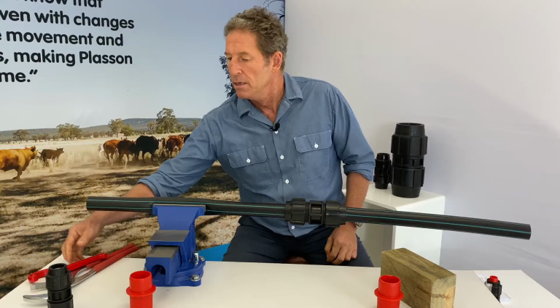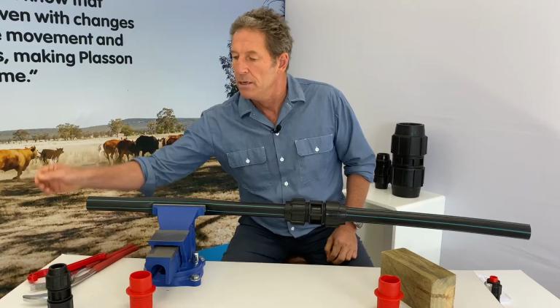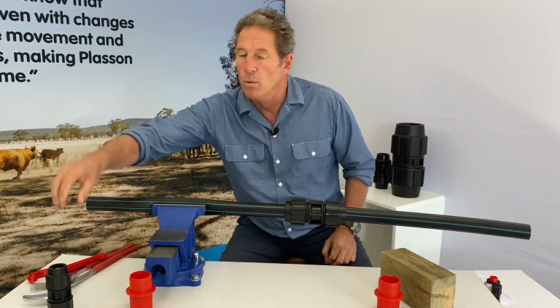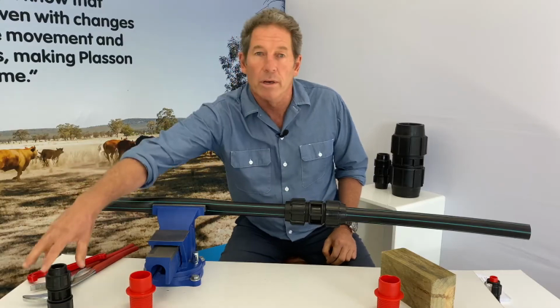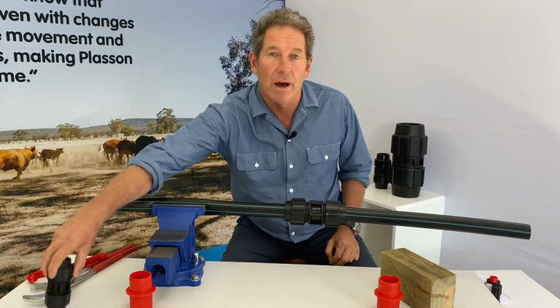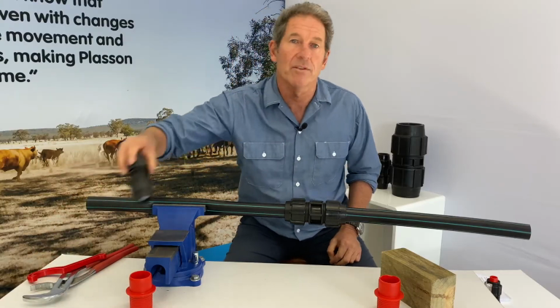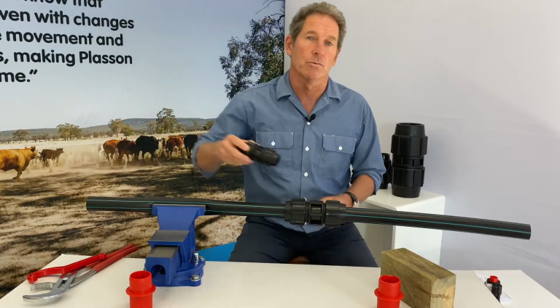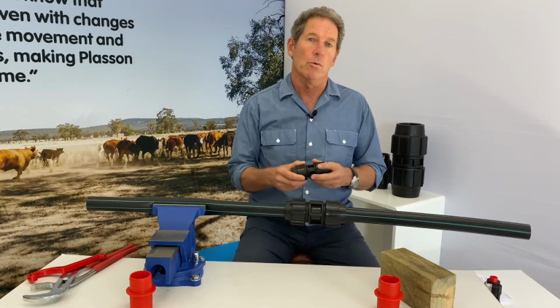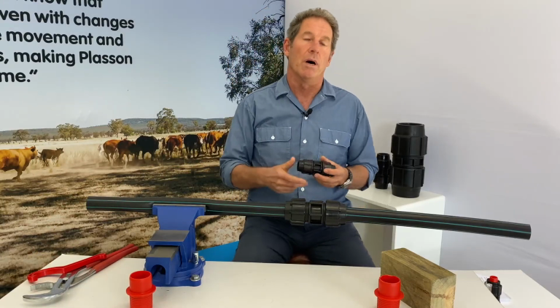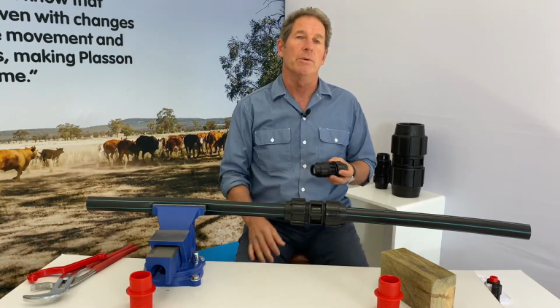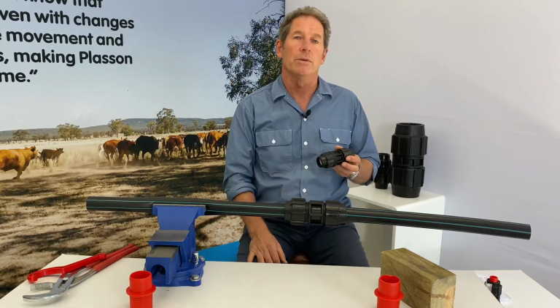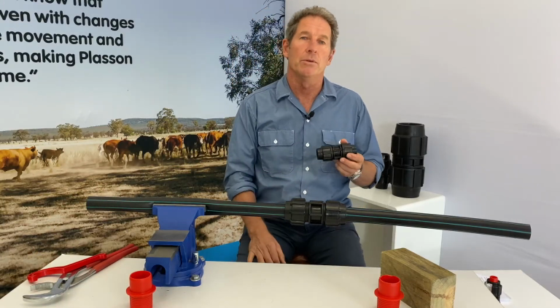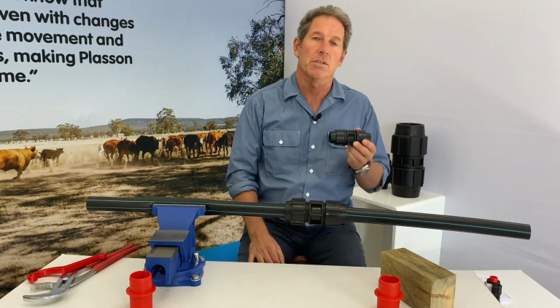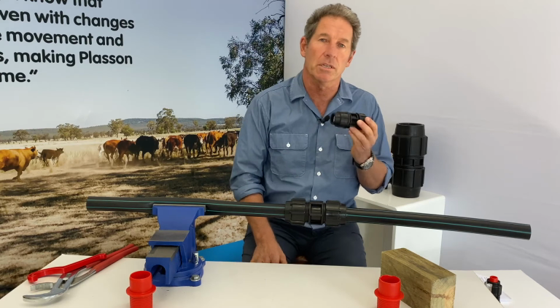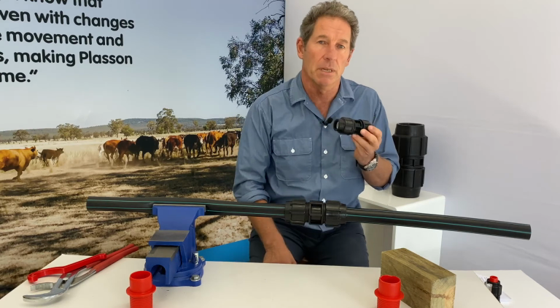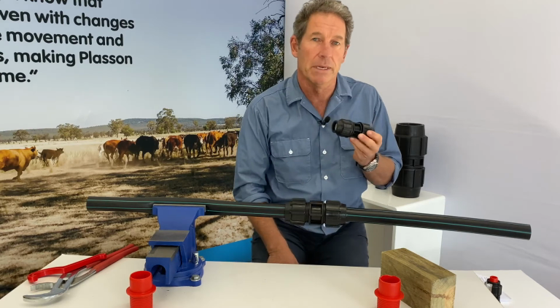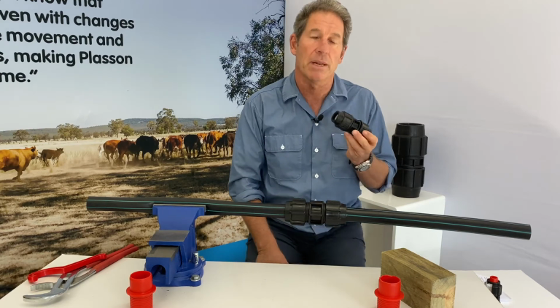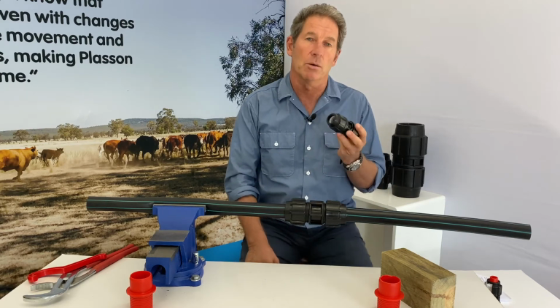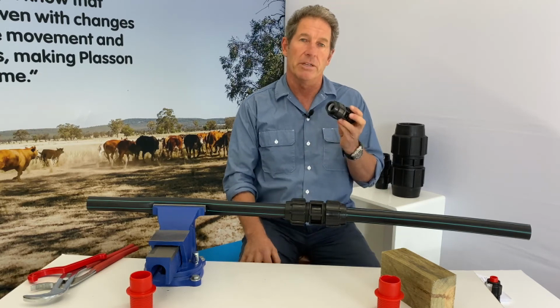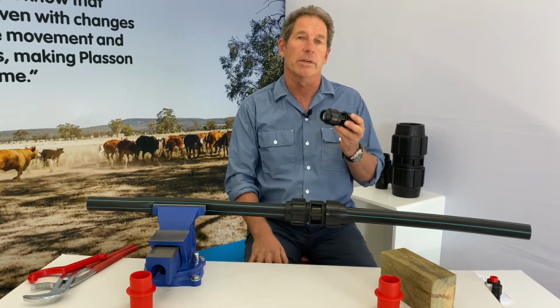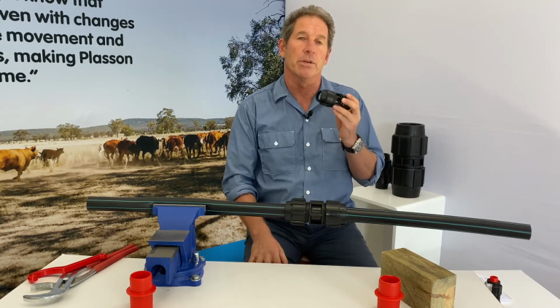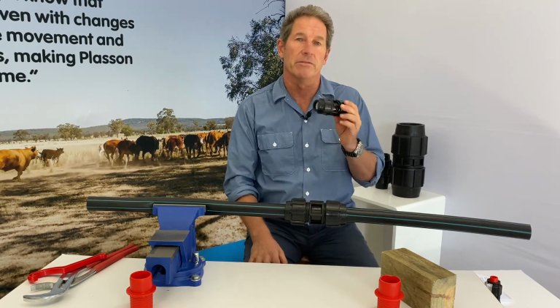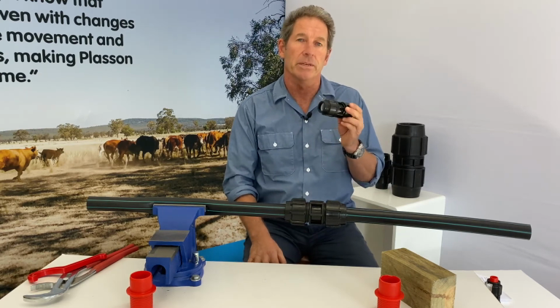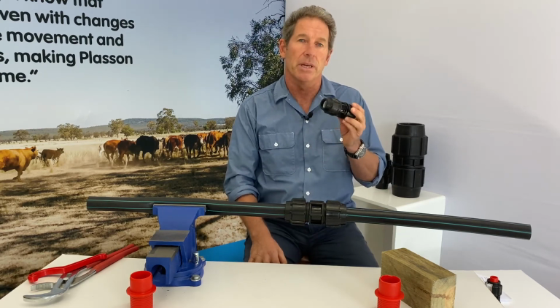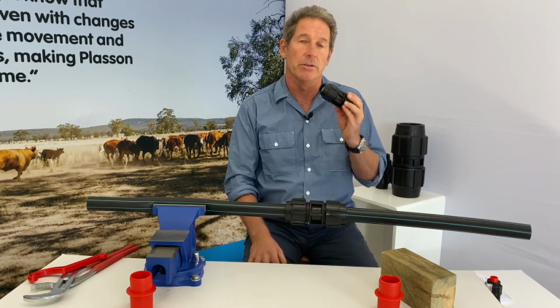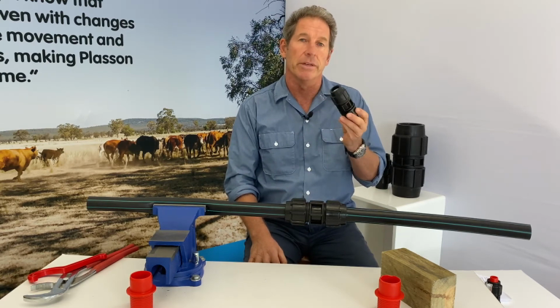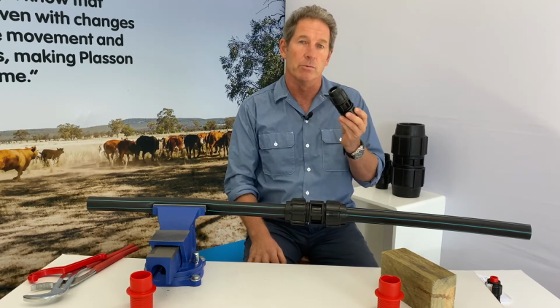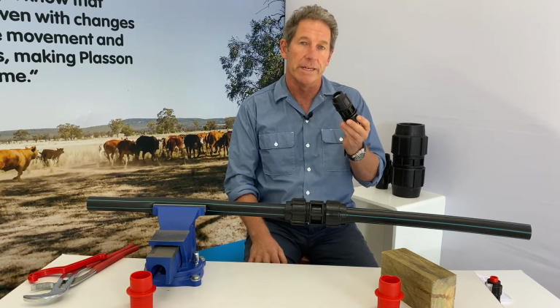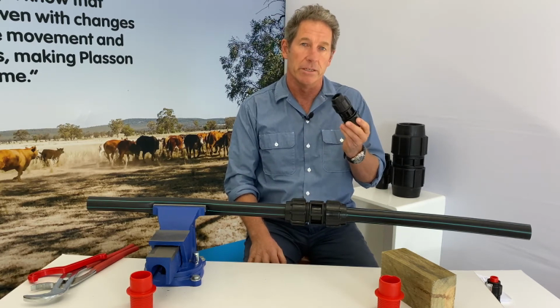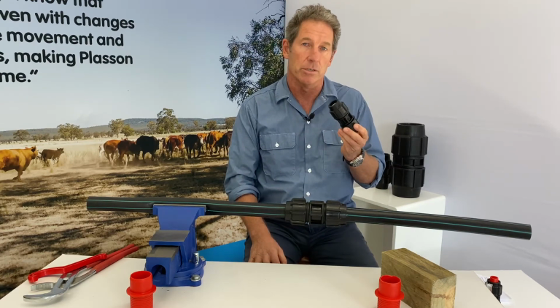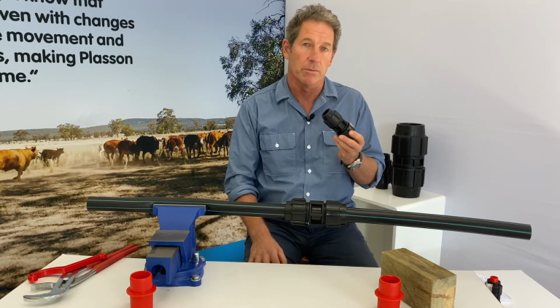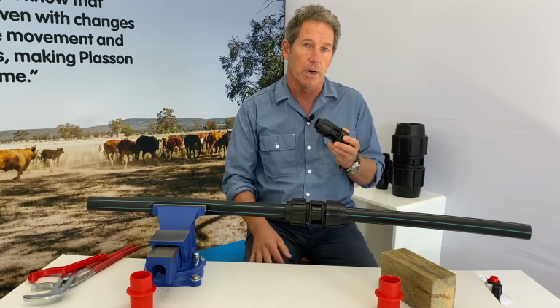If you're working with half inch rural pipe, you use a 16mm Plasson metric compression fitting and you don't need the red insert for the pipe.